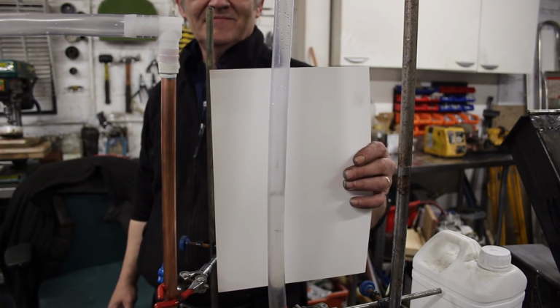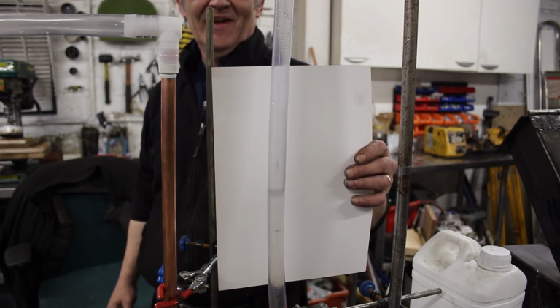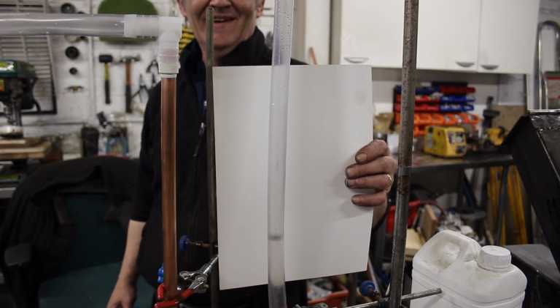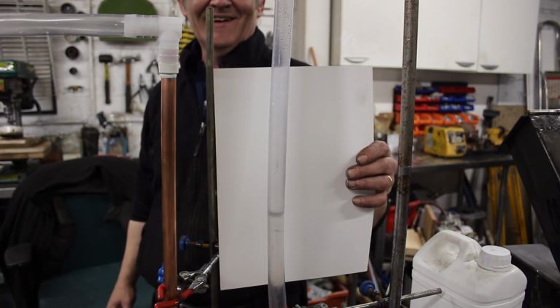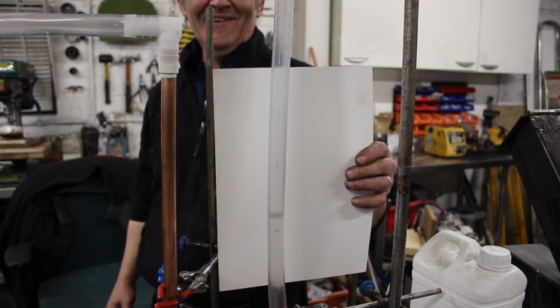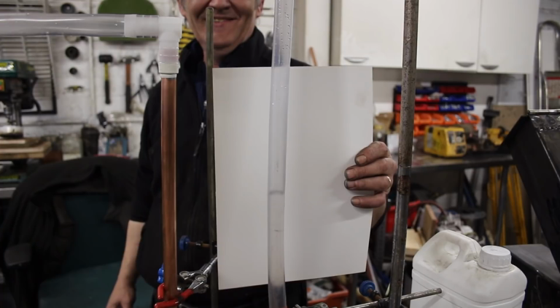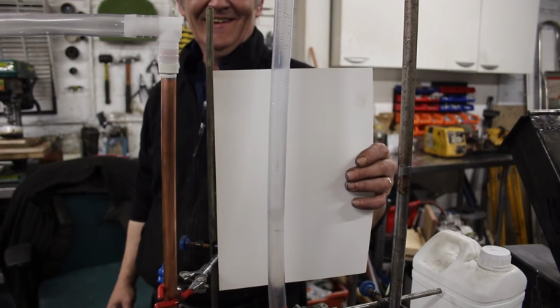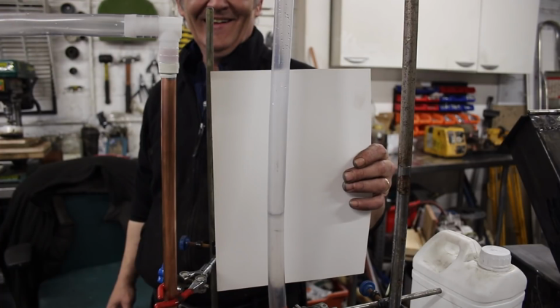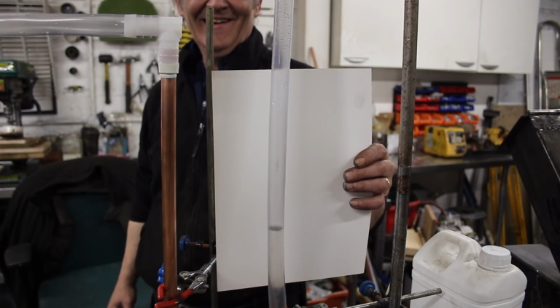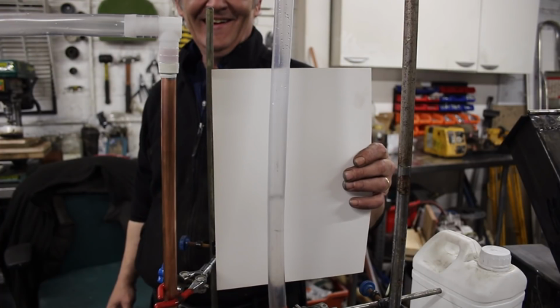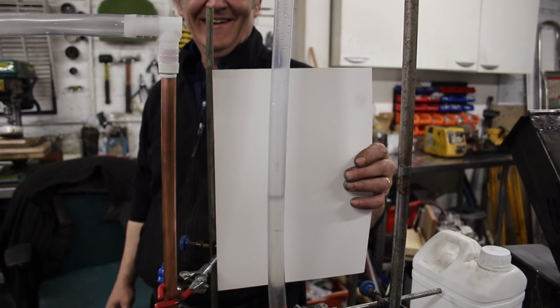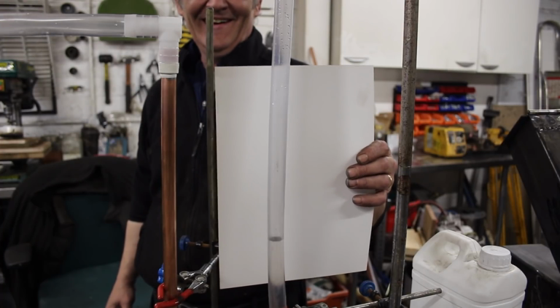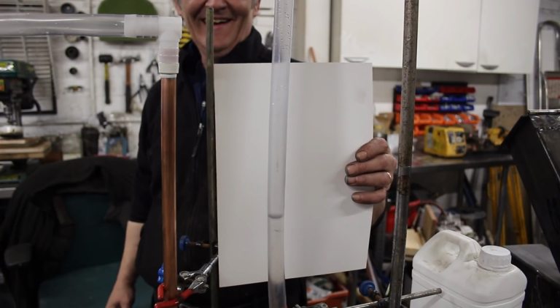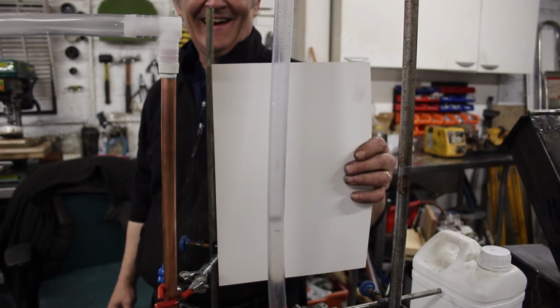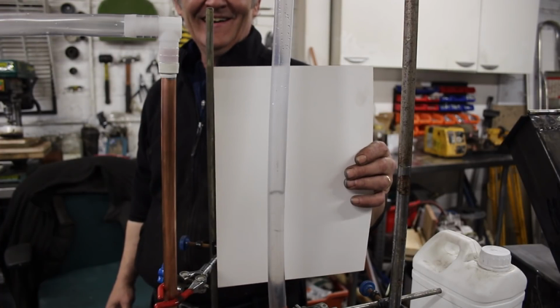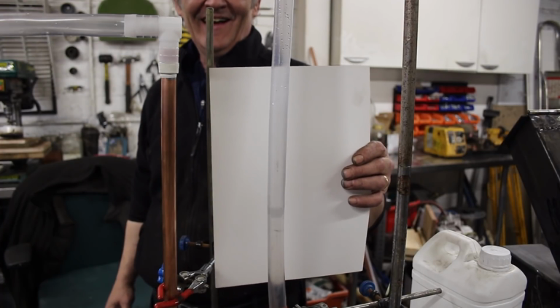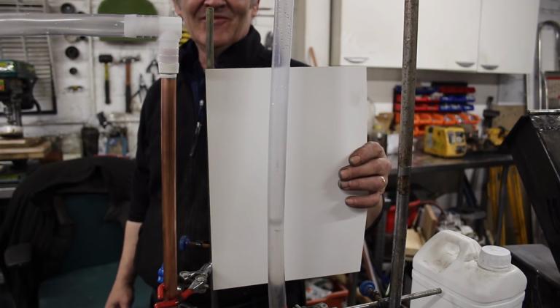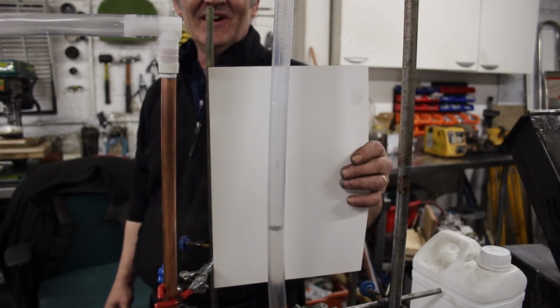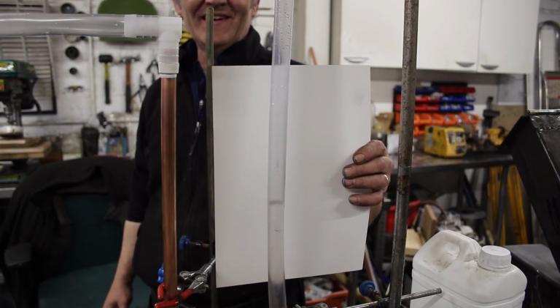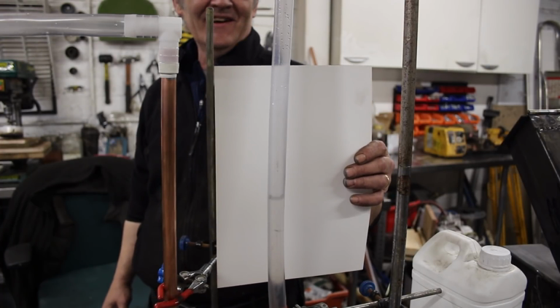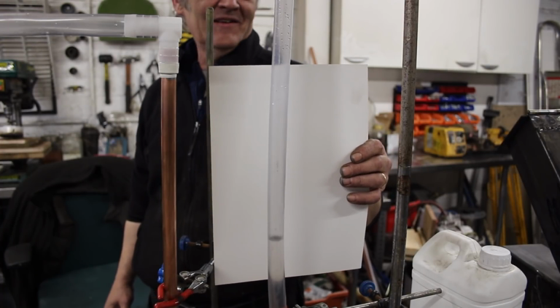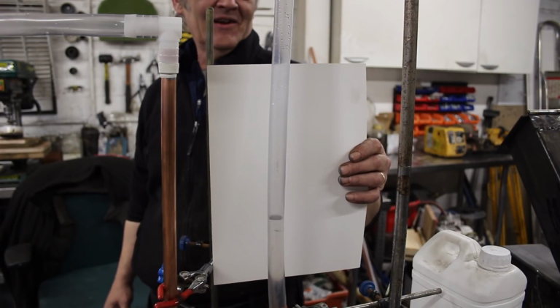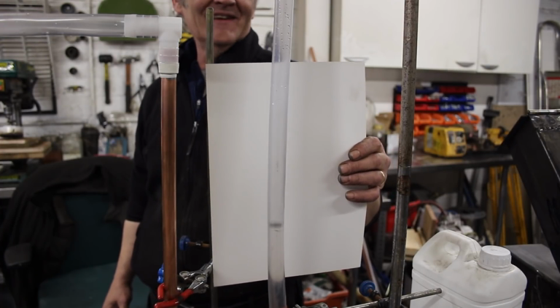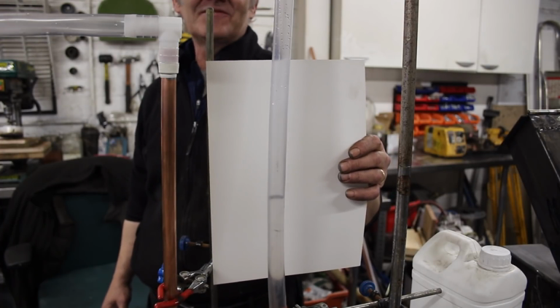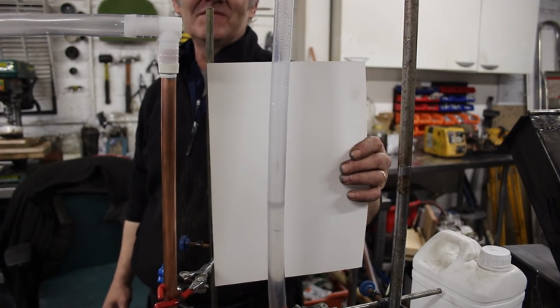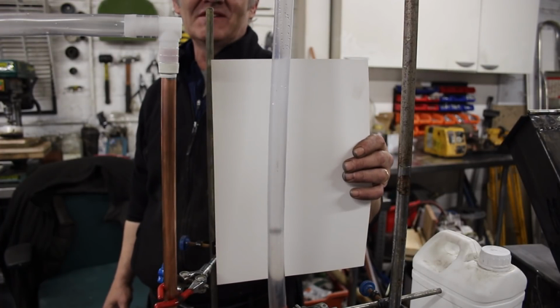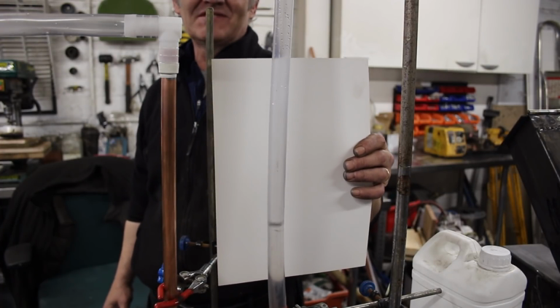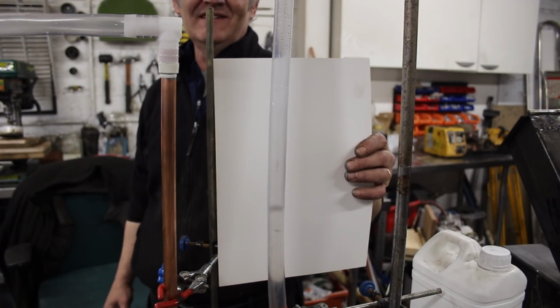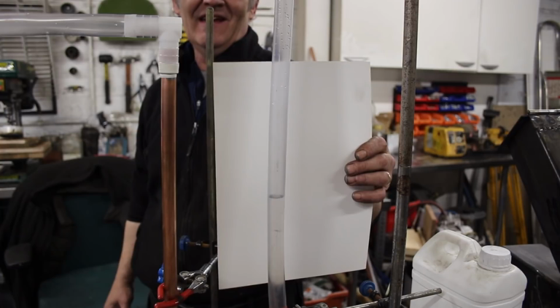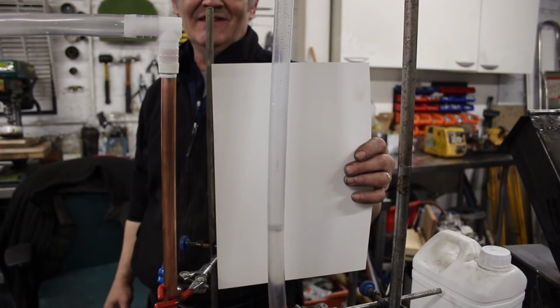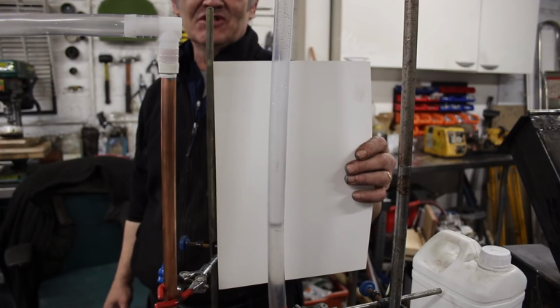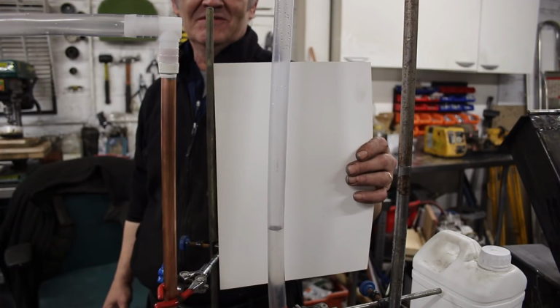There you go — a working liquid piston engine.